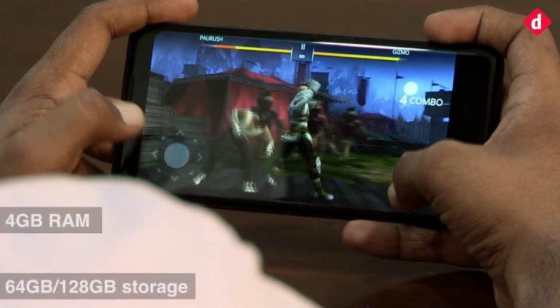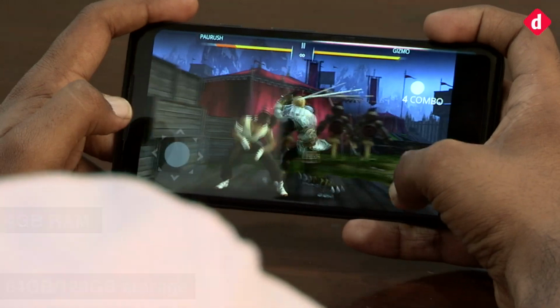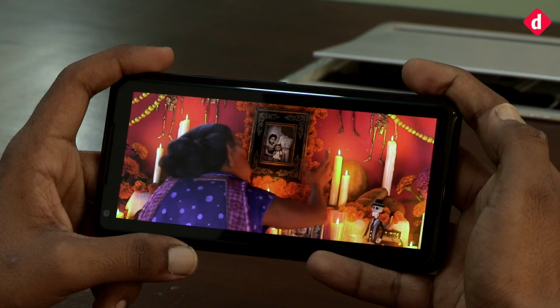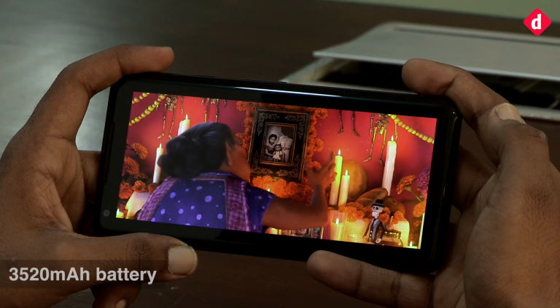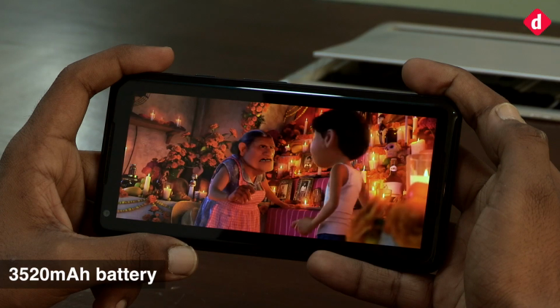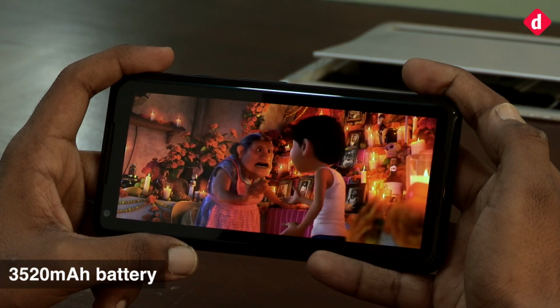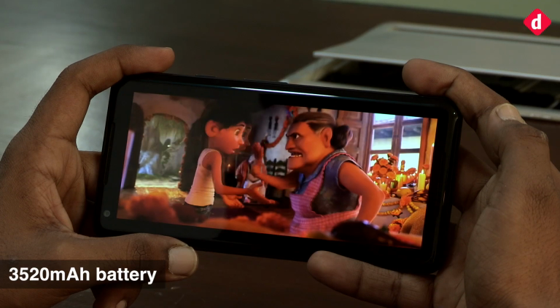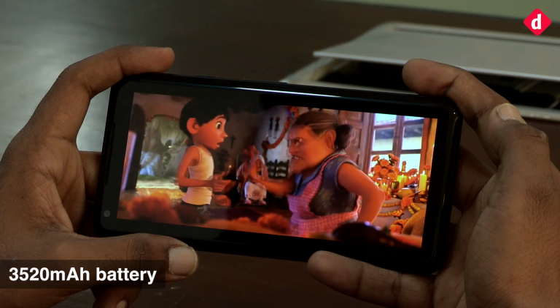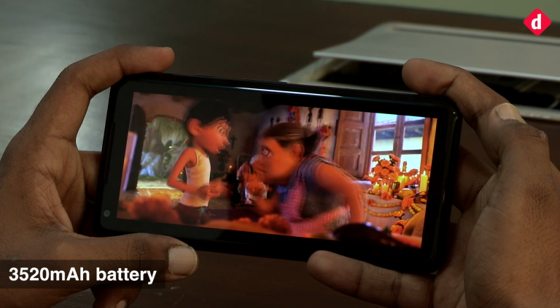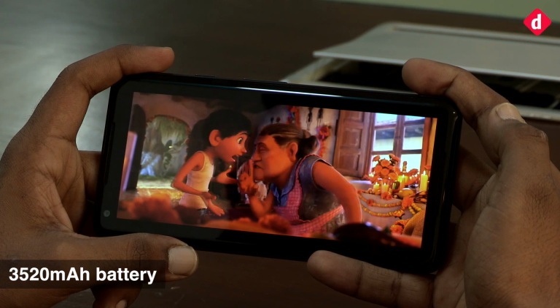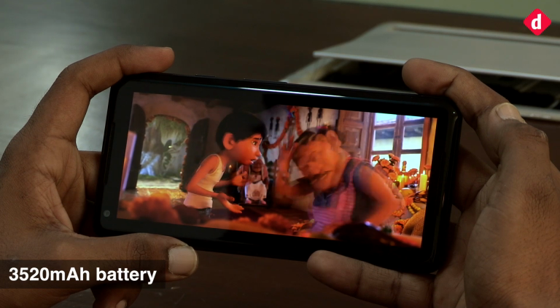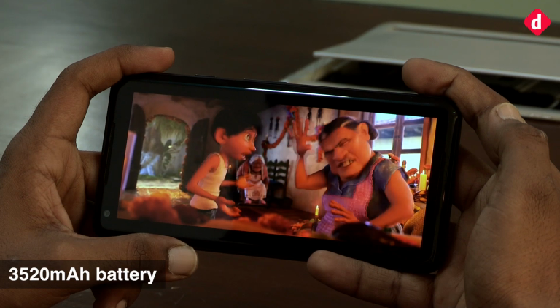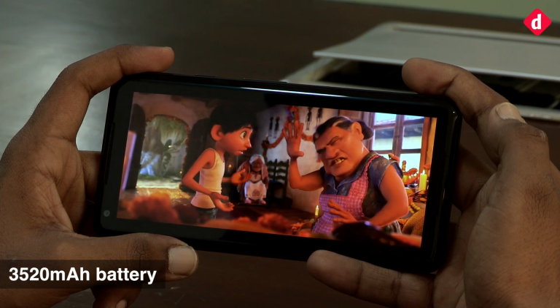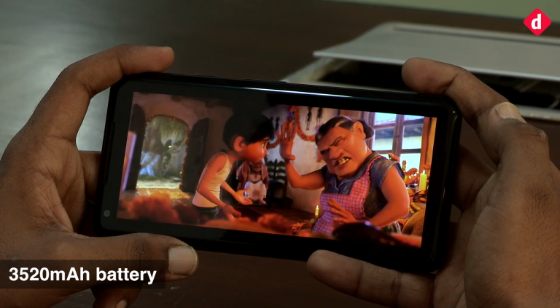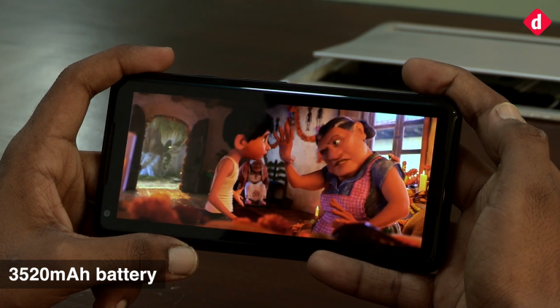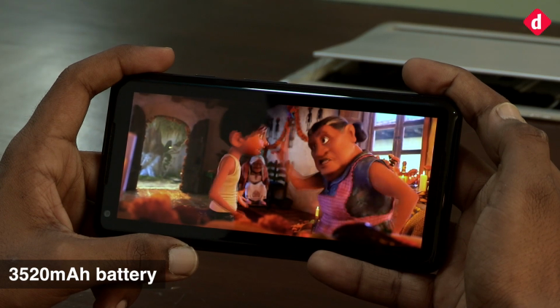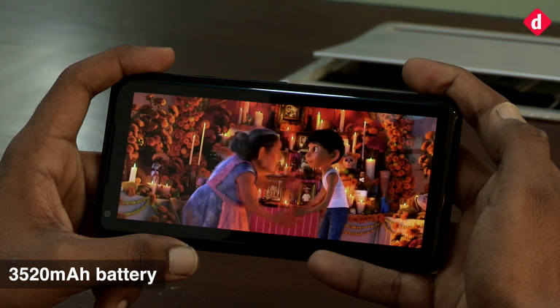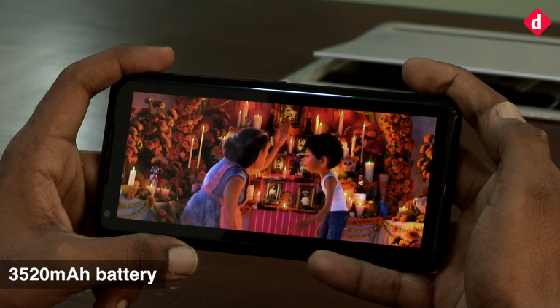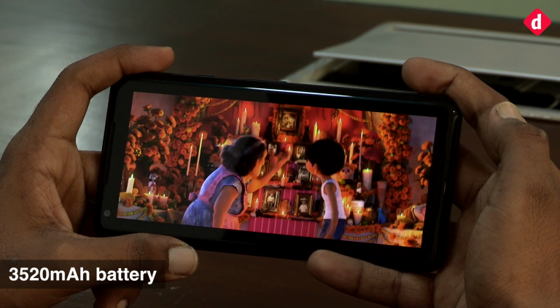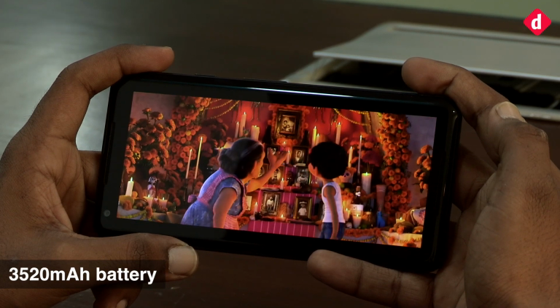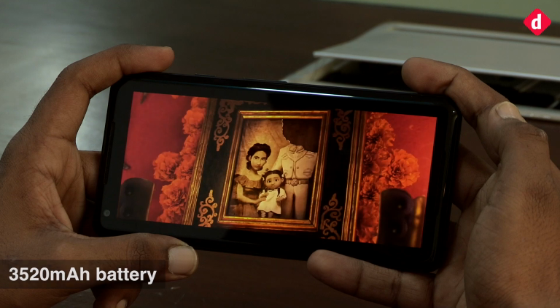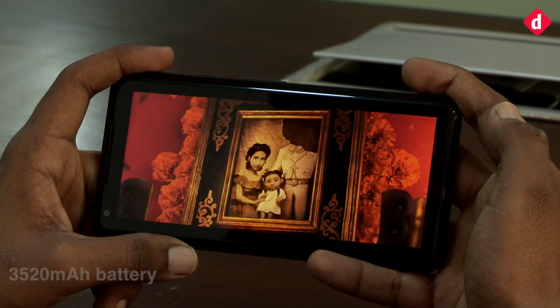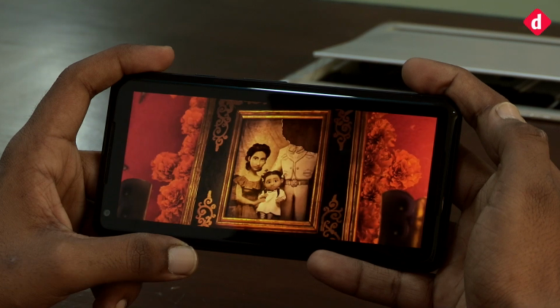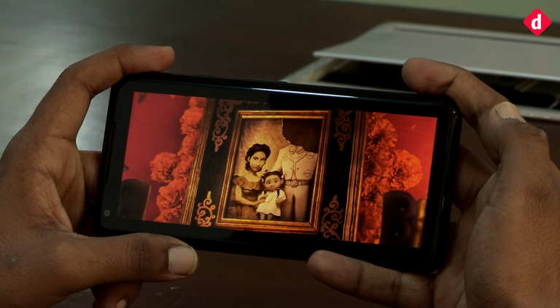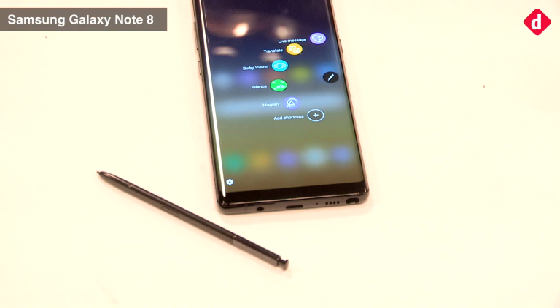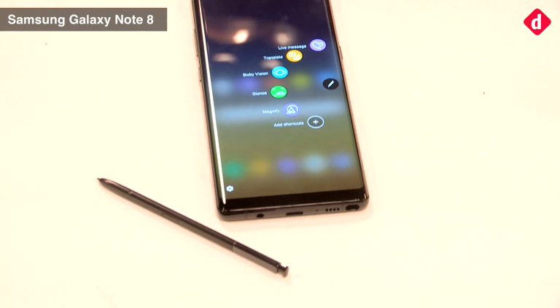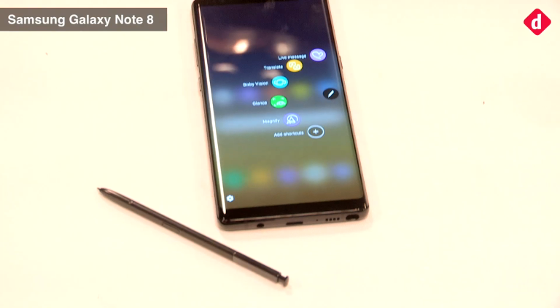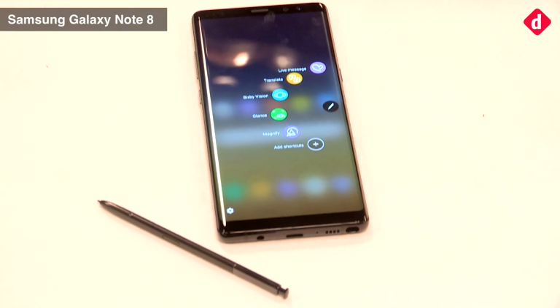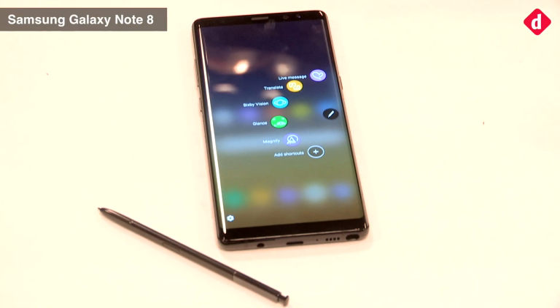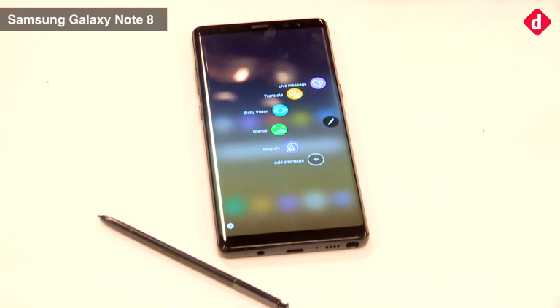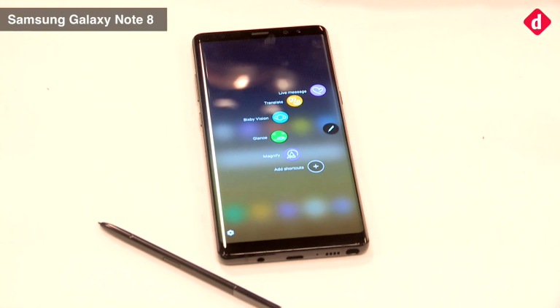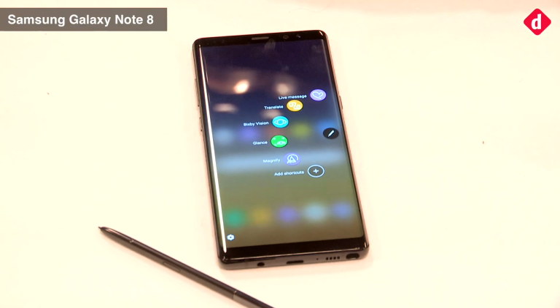Google promises a day's worth of battery life, and we concur. However, we could get noticeably higher battery life from the Galaxy Note 8.